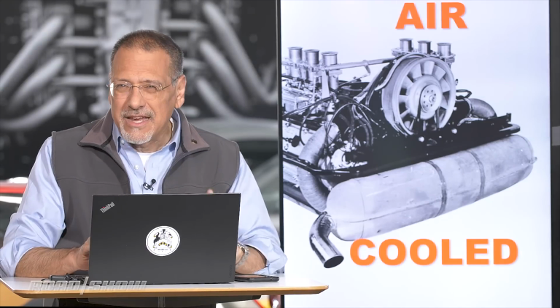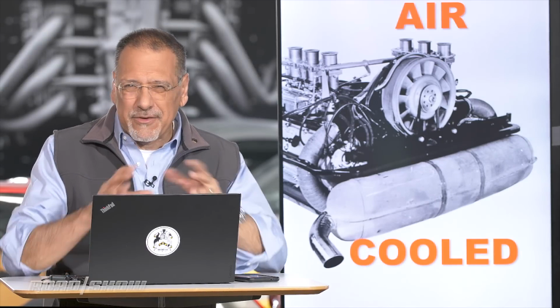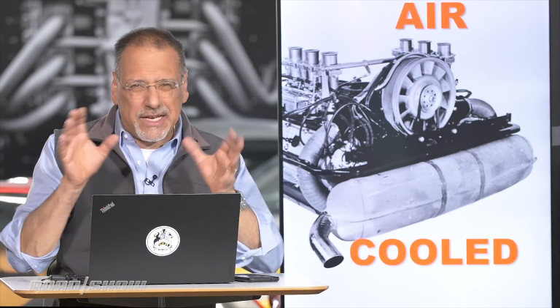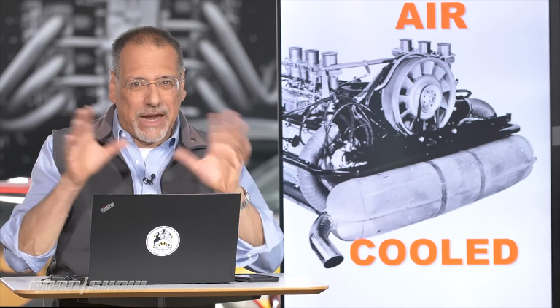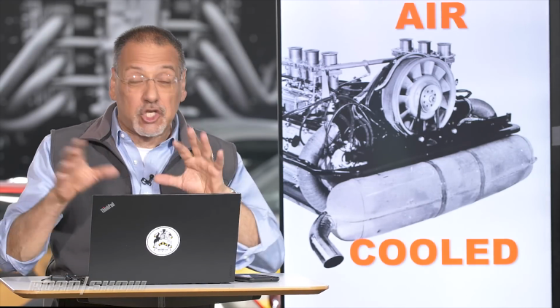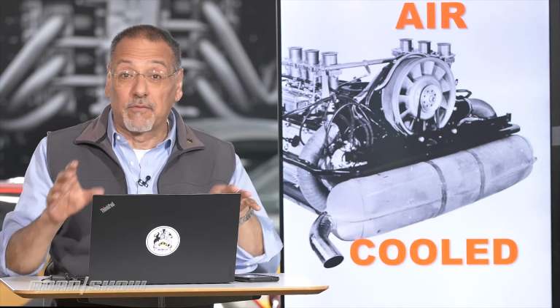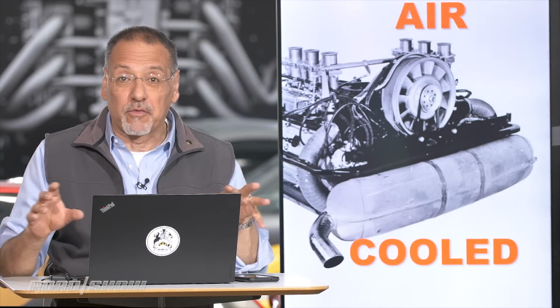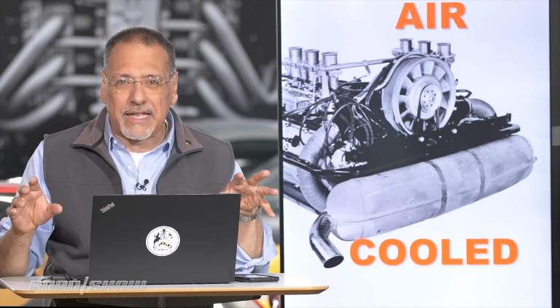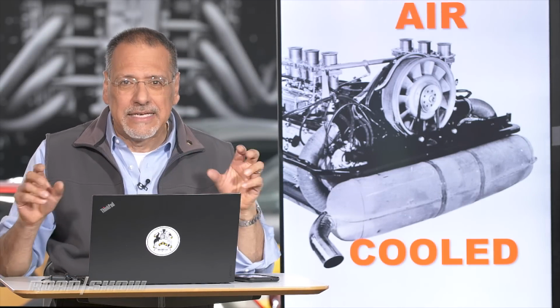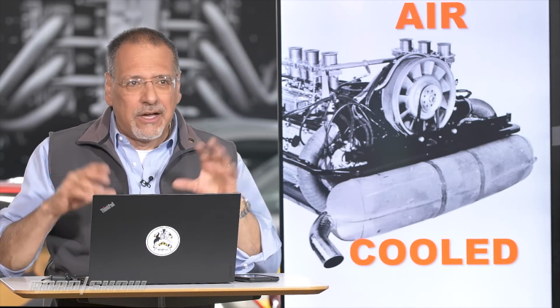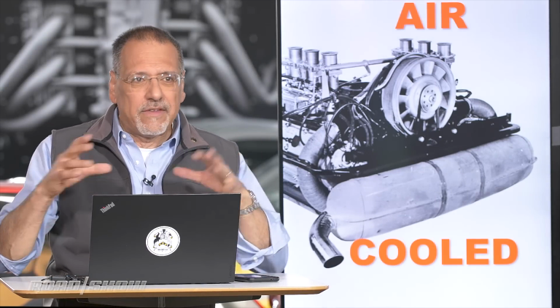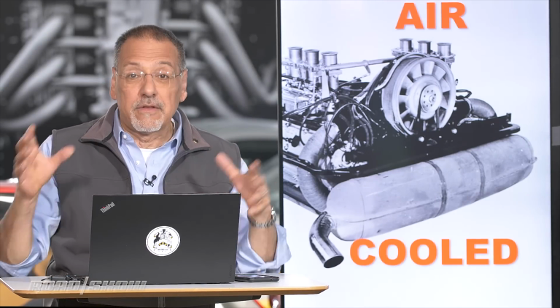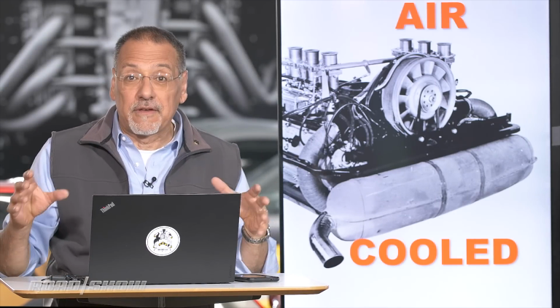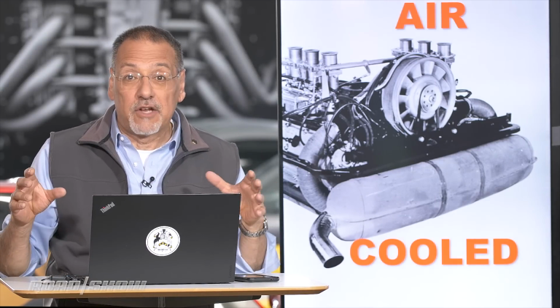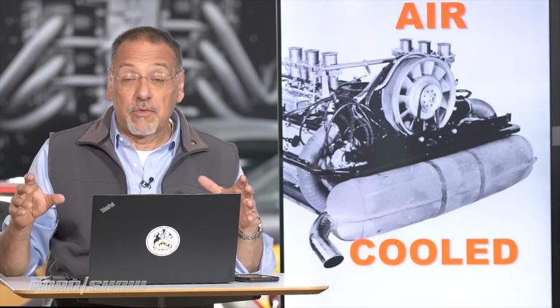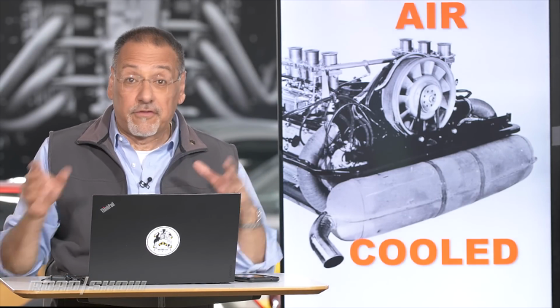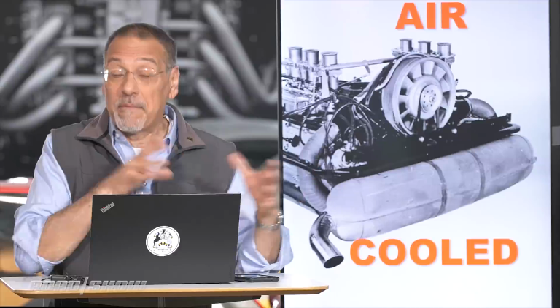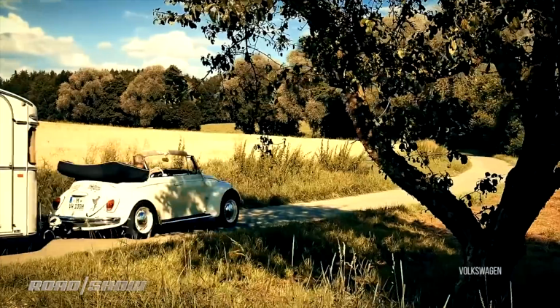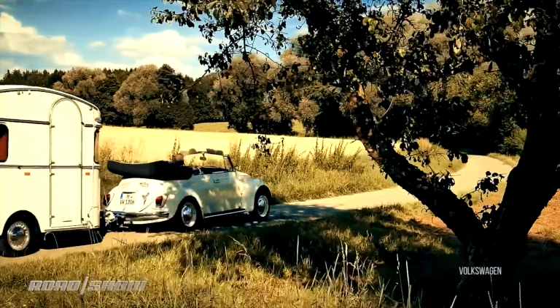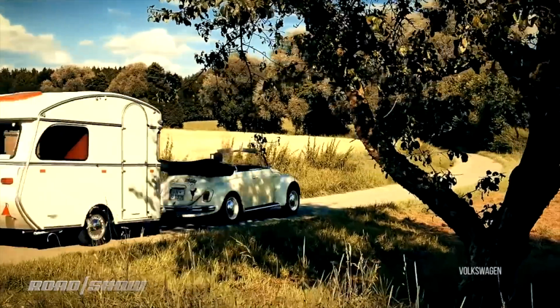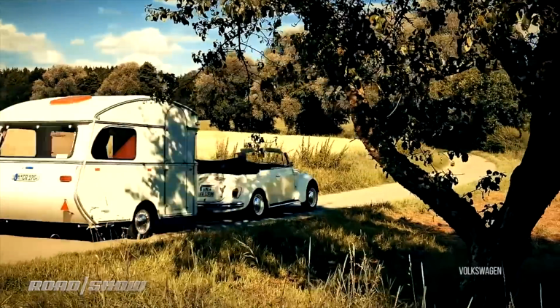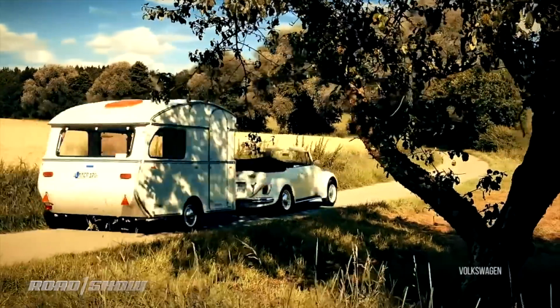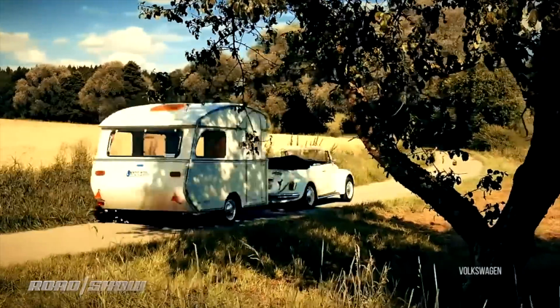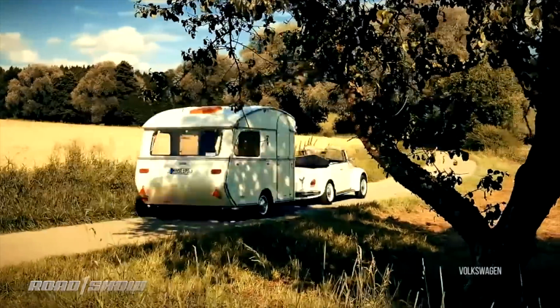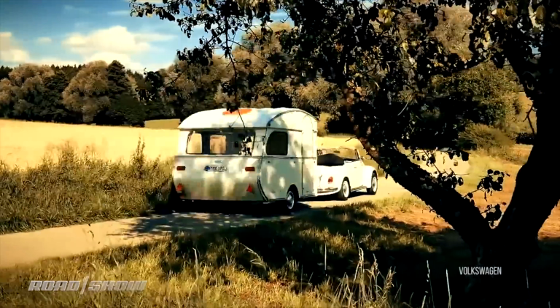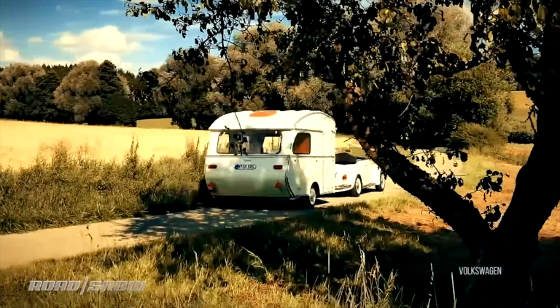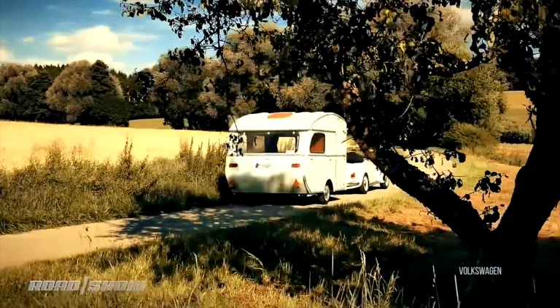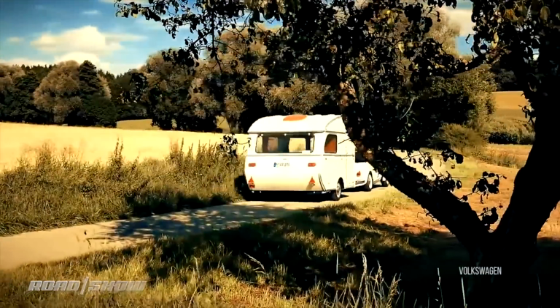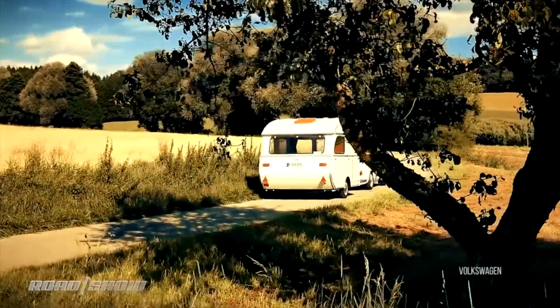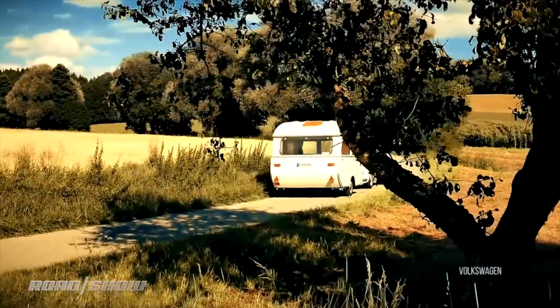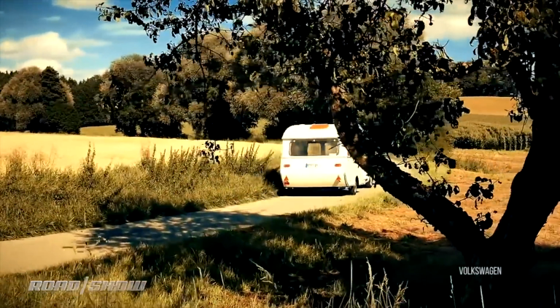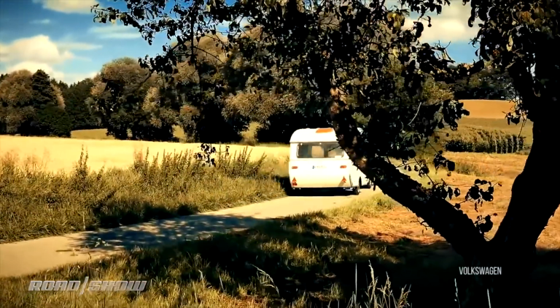You're never really quite sure with Volkswagen. You always hear there's some country where they're still making Beetles. So maybe there's one out there, but as far as I know, it's gone as well.